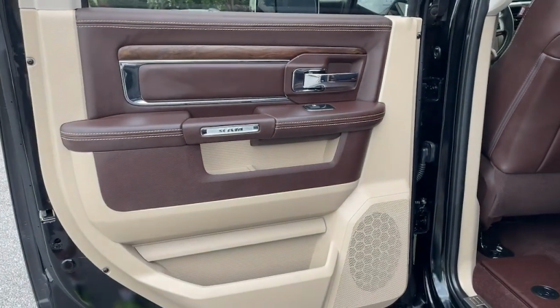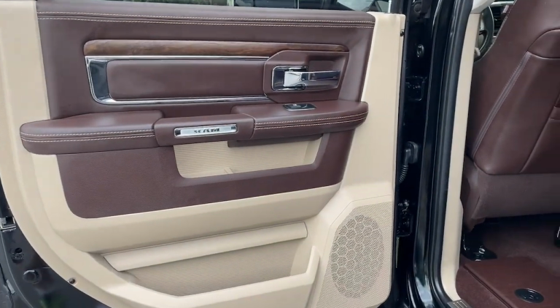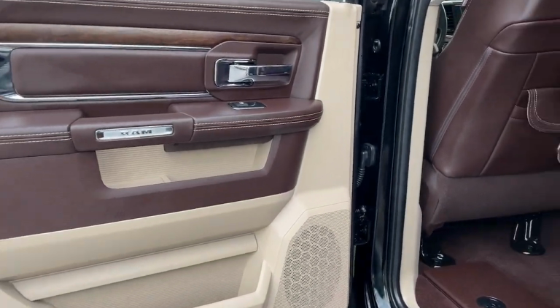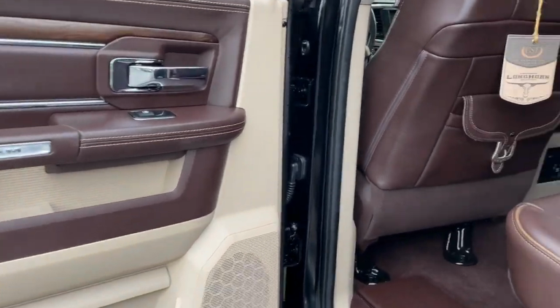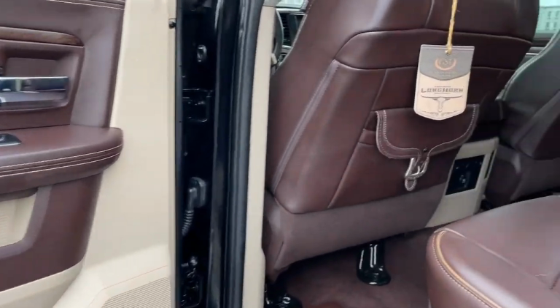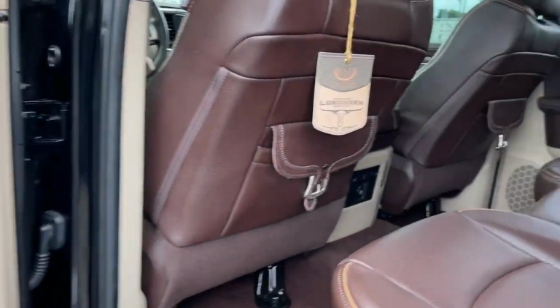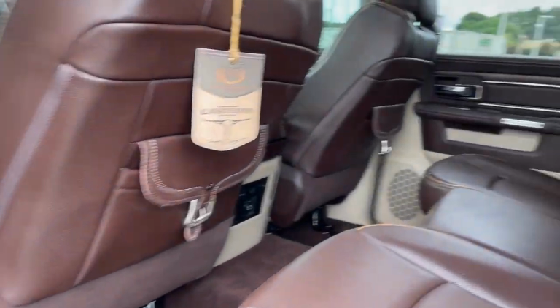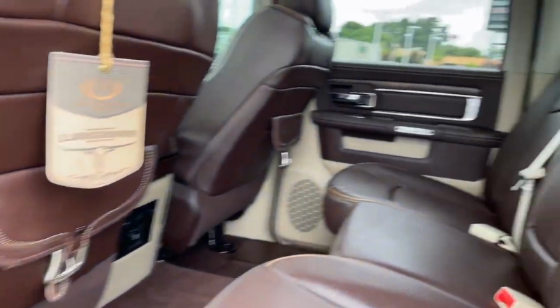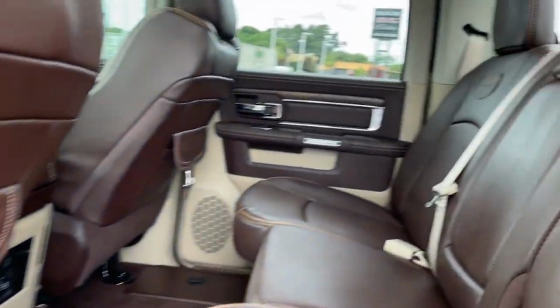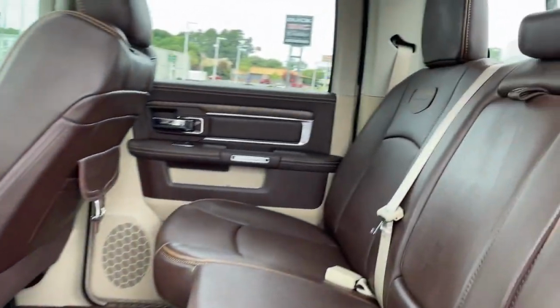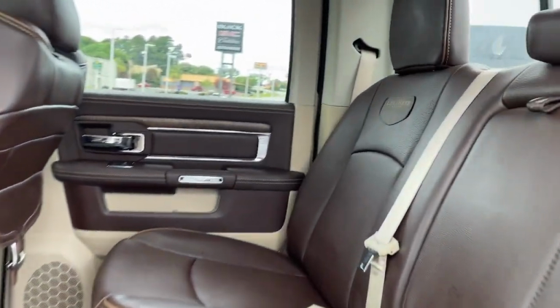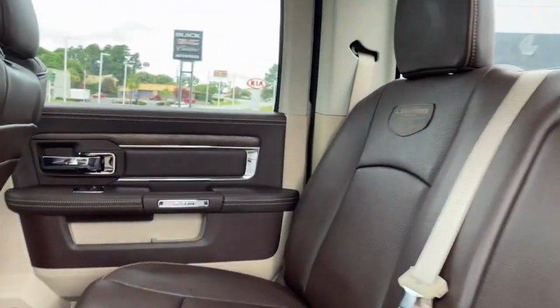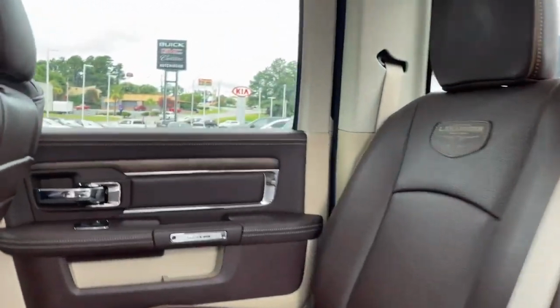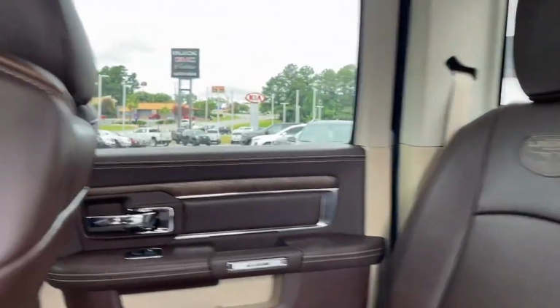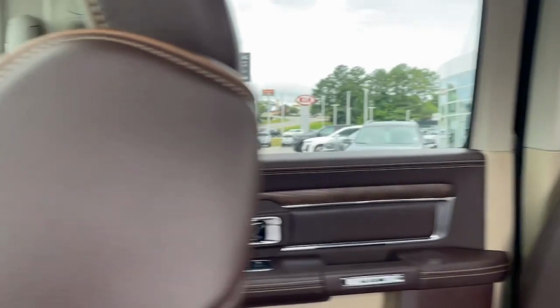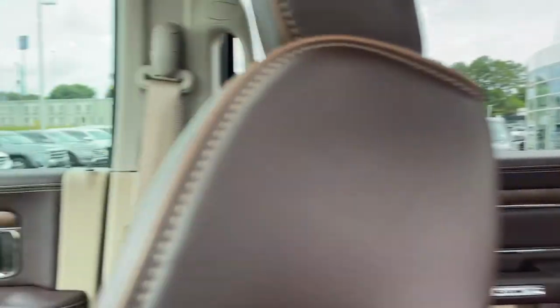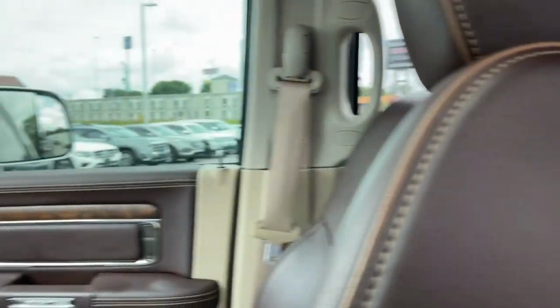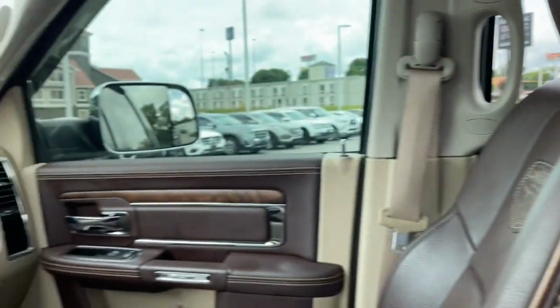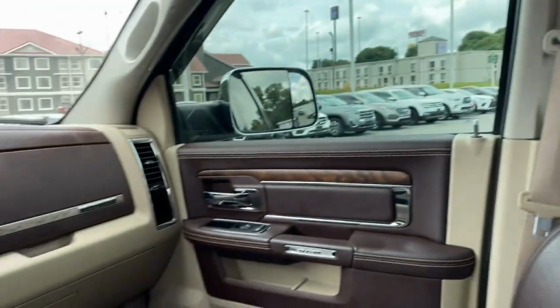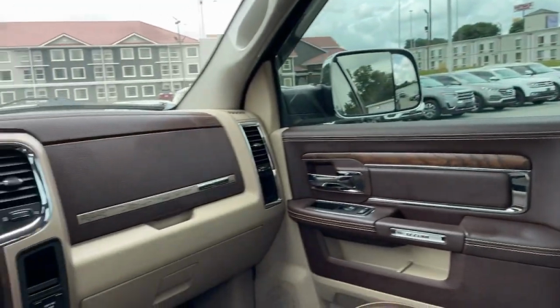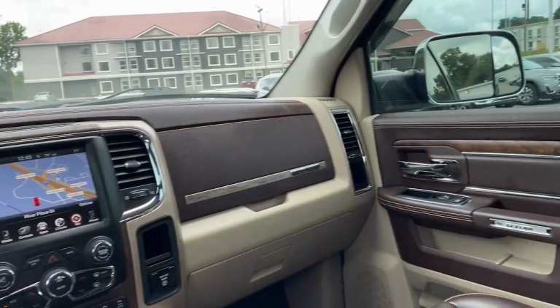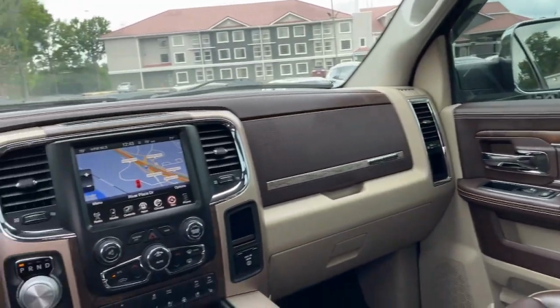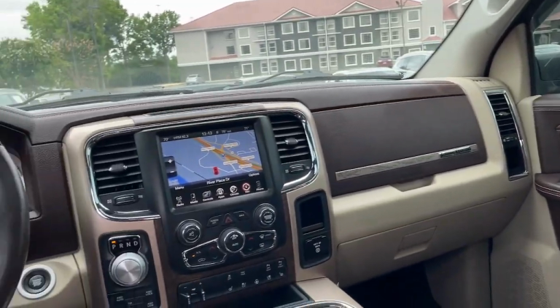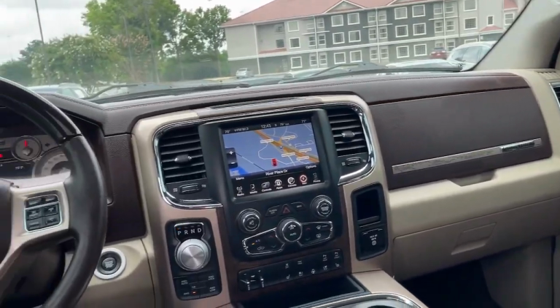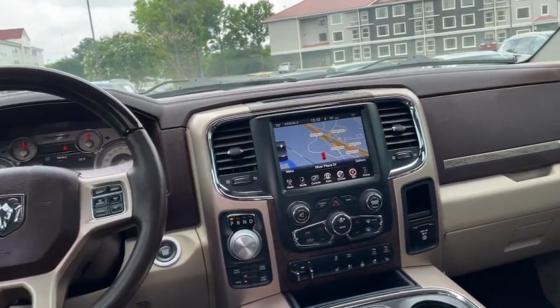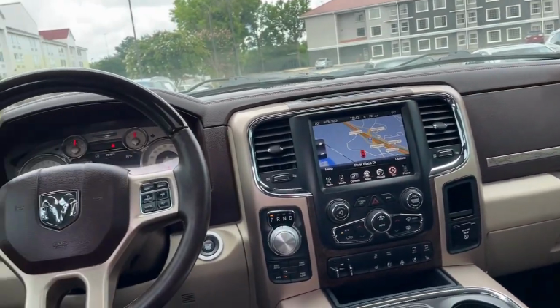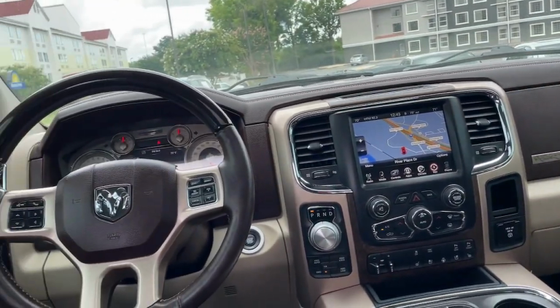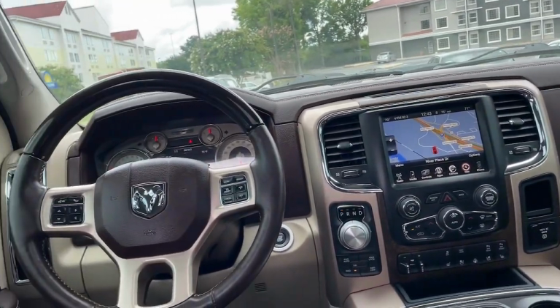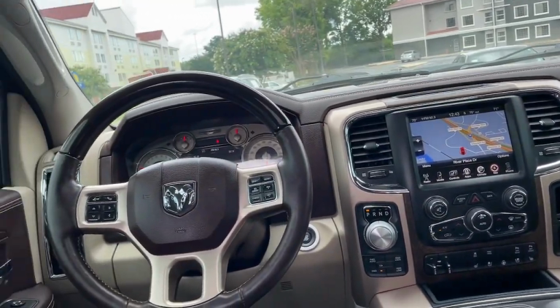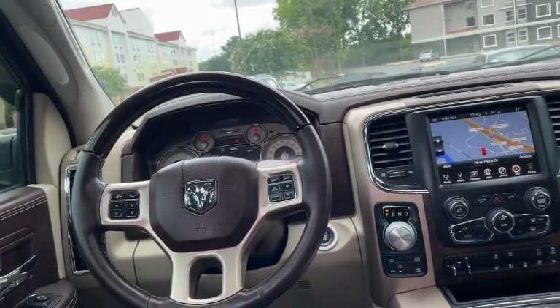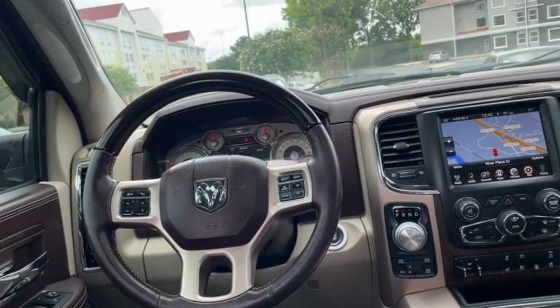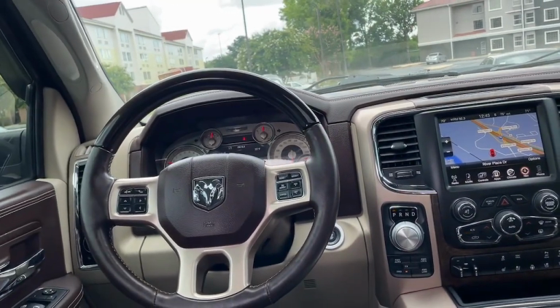Control the controllables in the strong, dependable, and comfortable Ram 1500. Test drive it today.